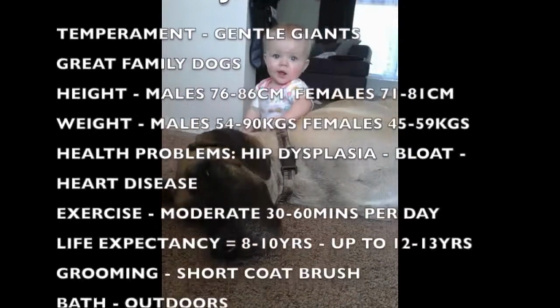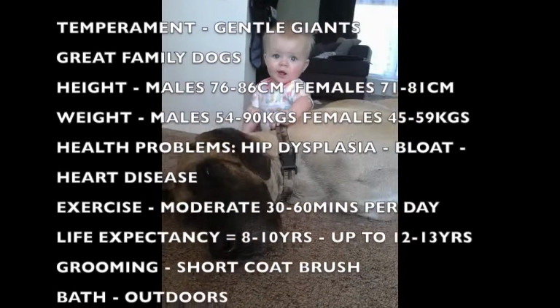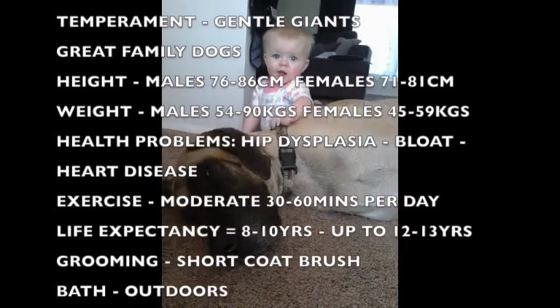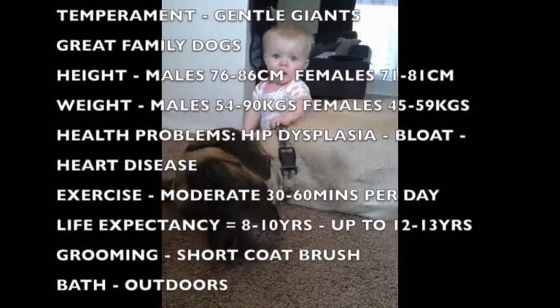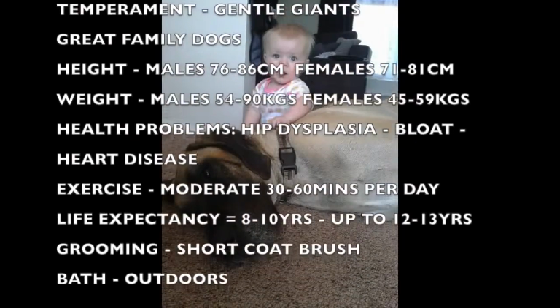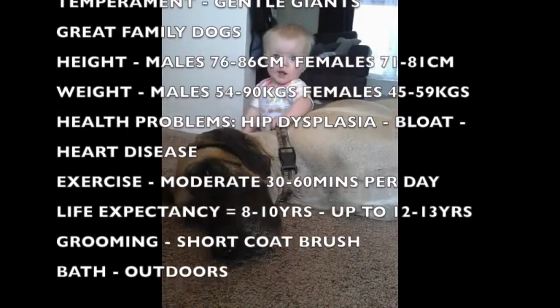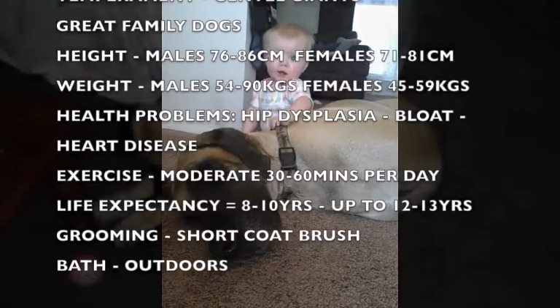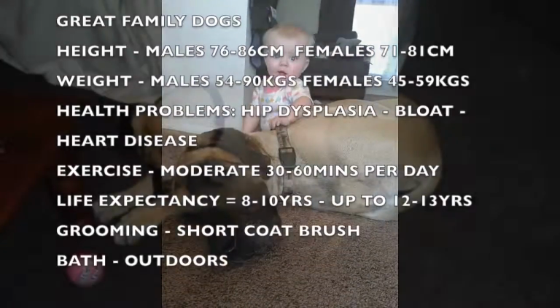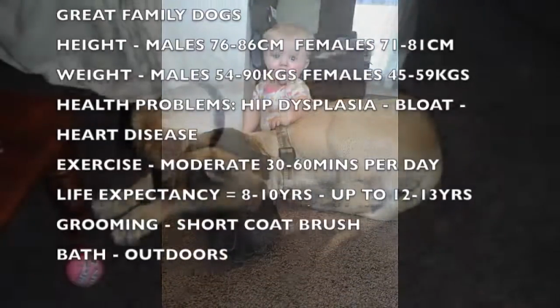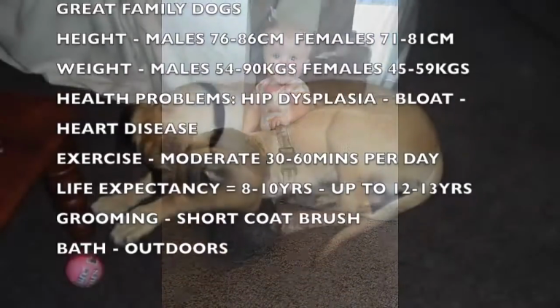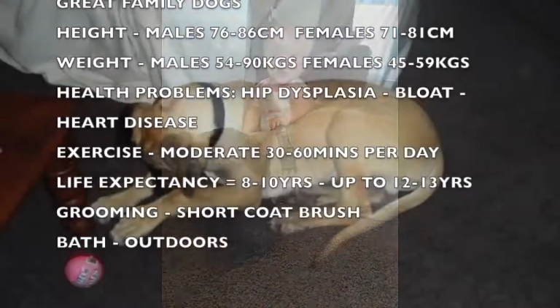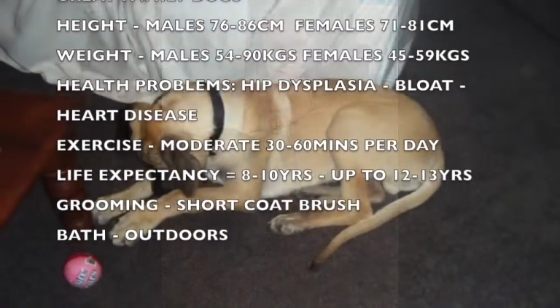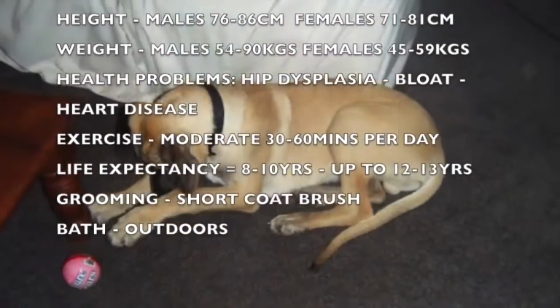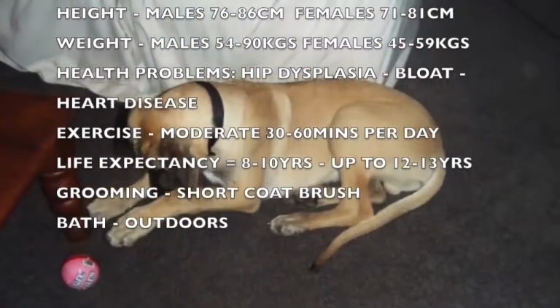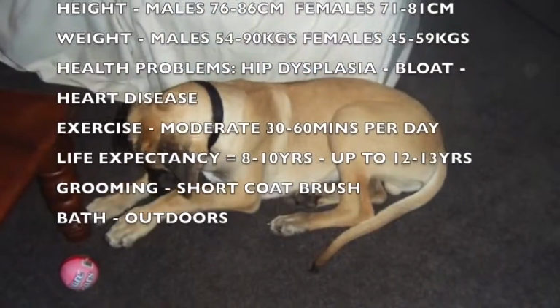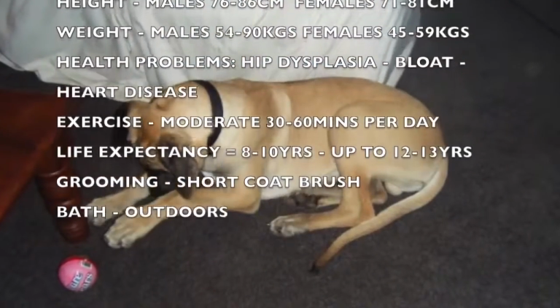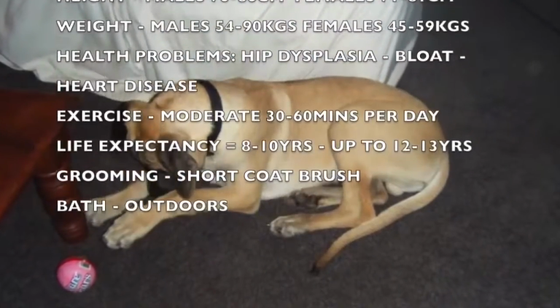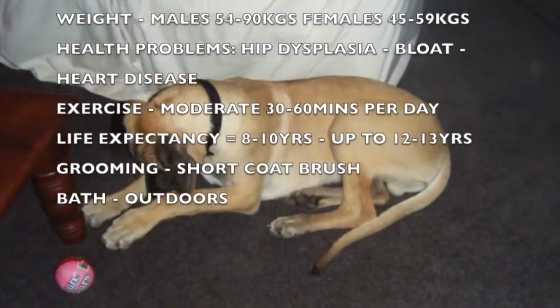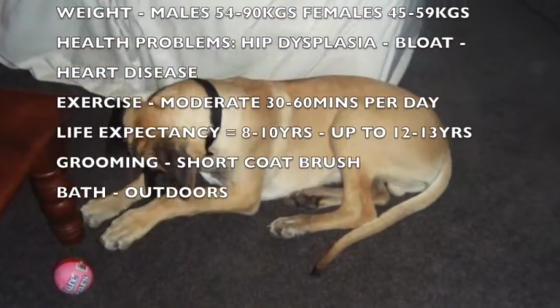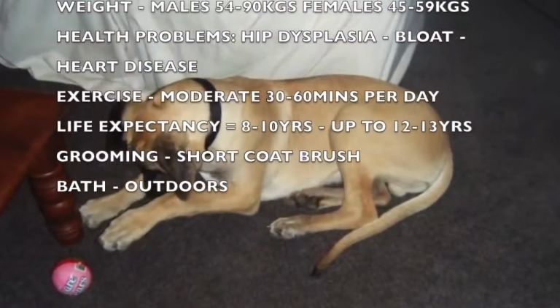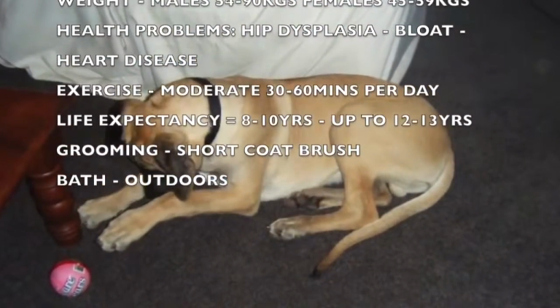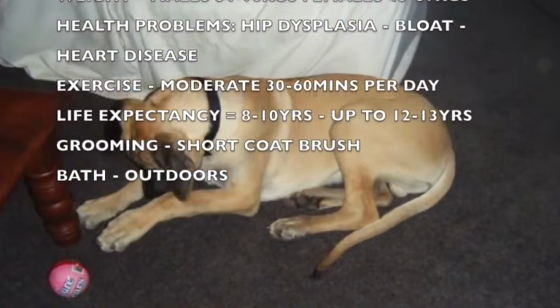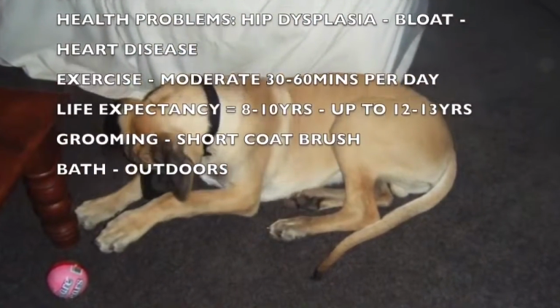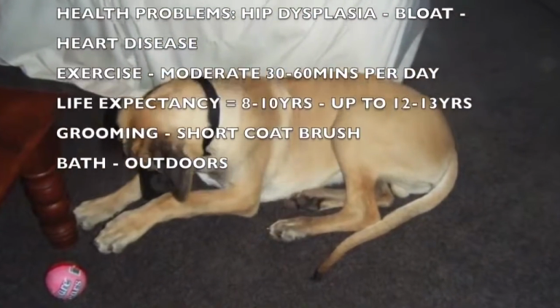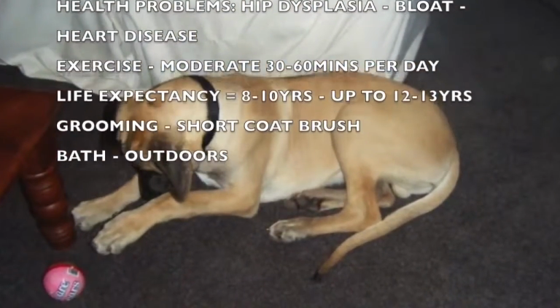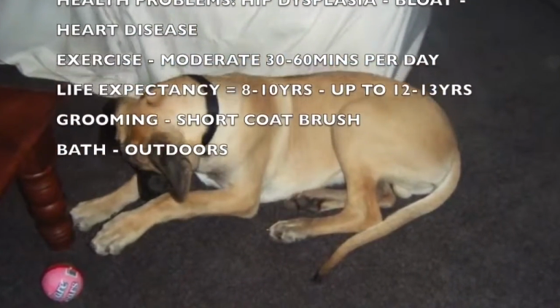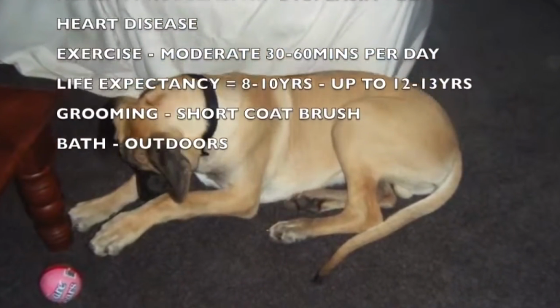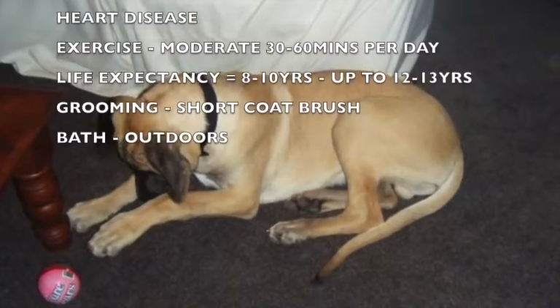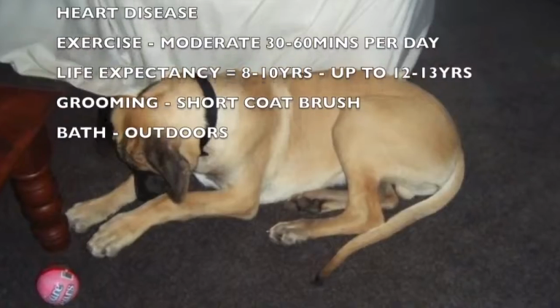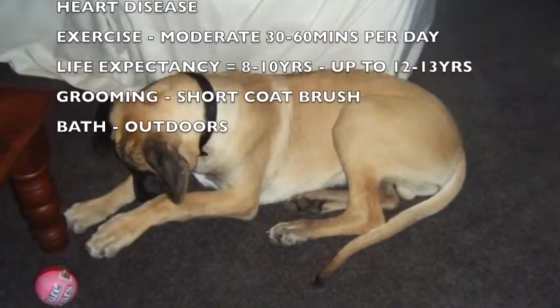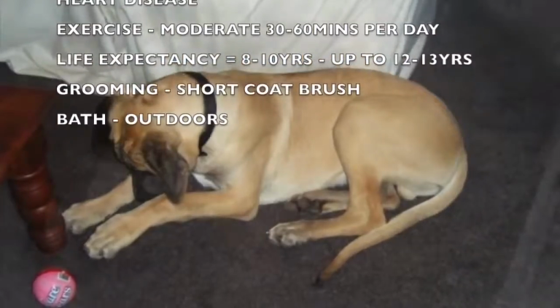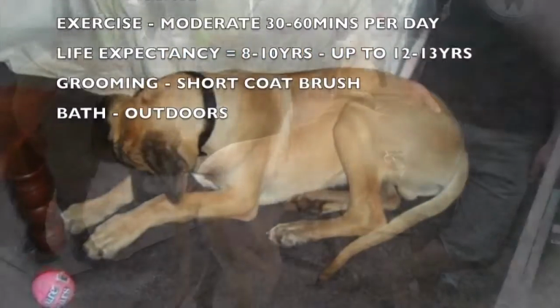The puppies grow very quickly in their first few months of life. Here Jackson is just six months old.